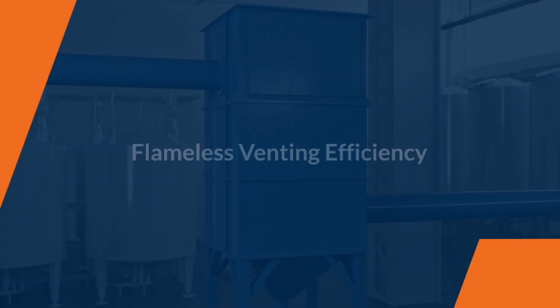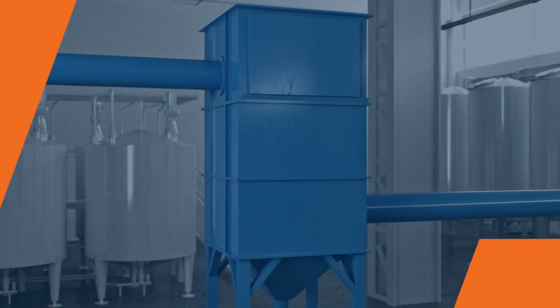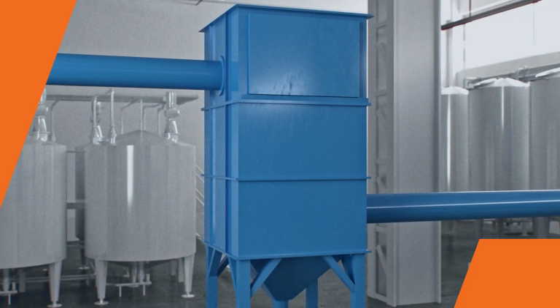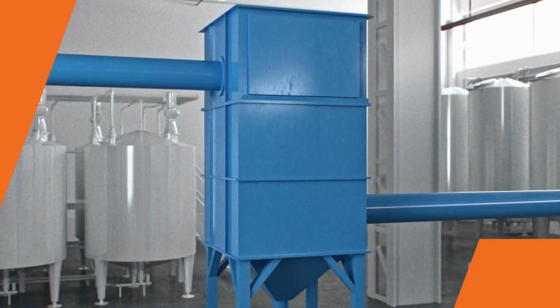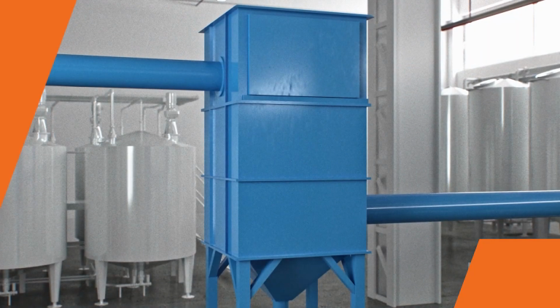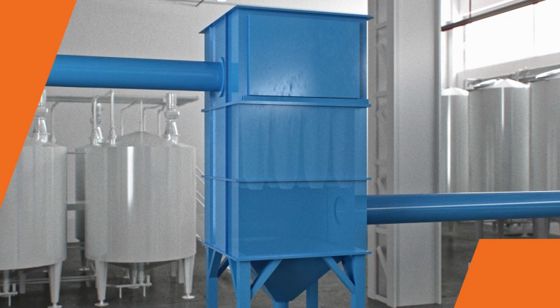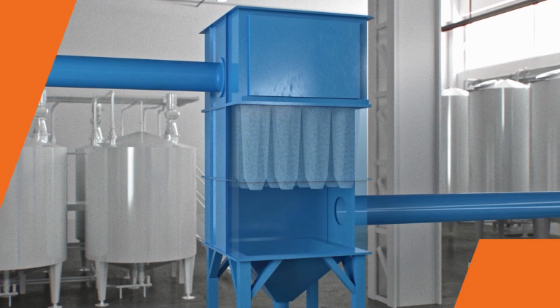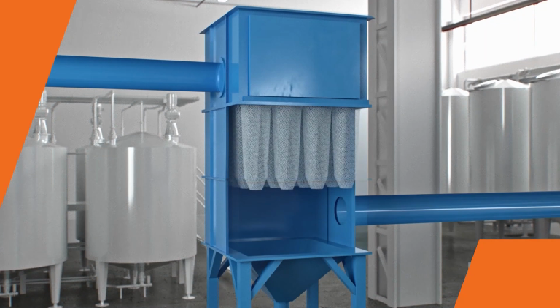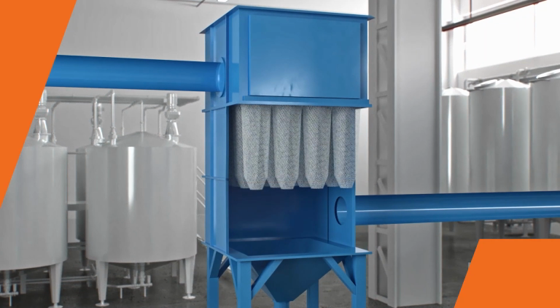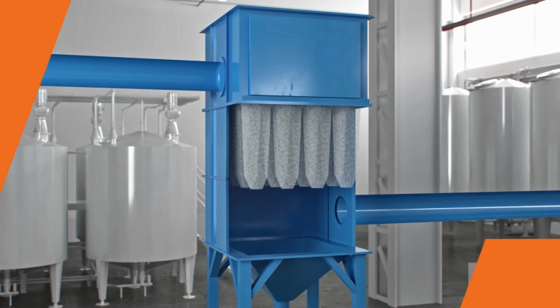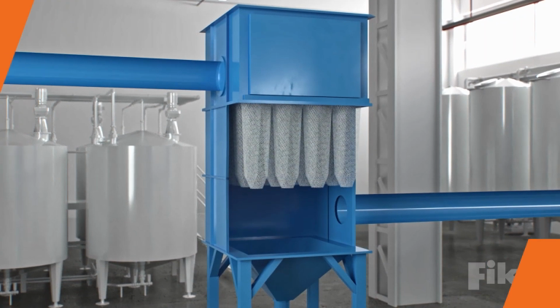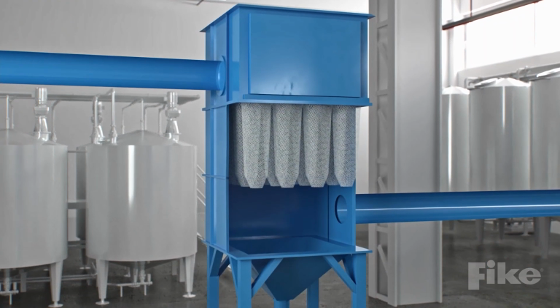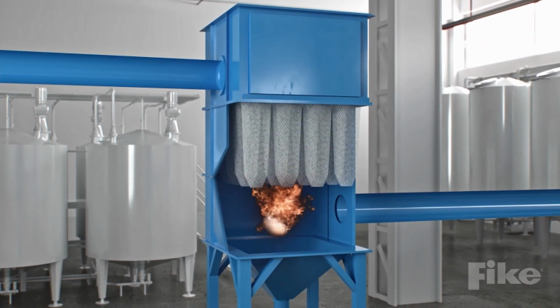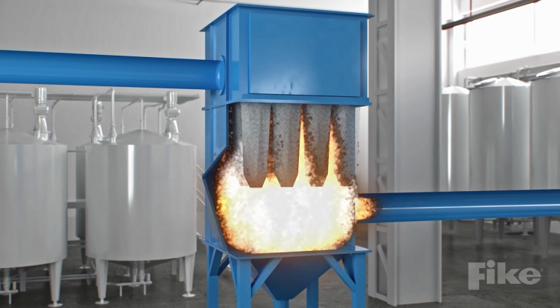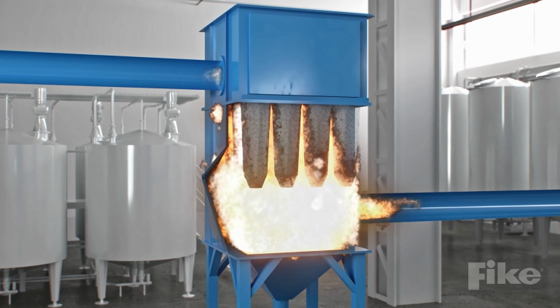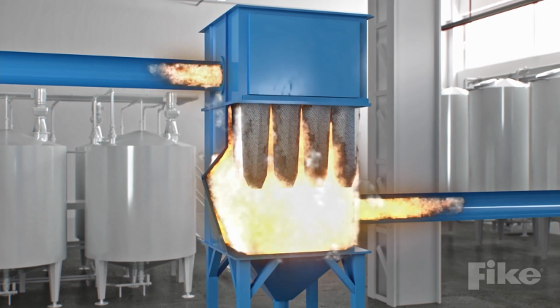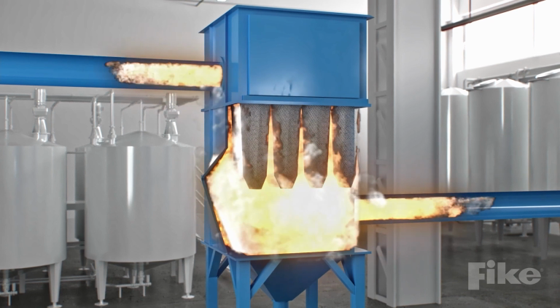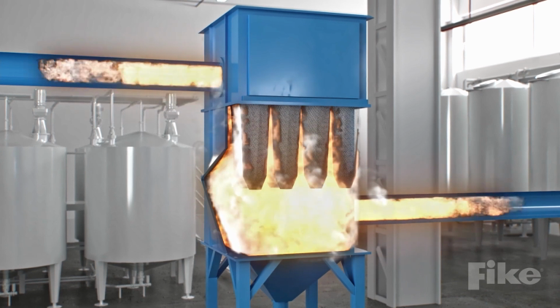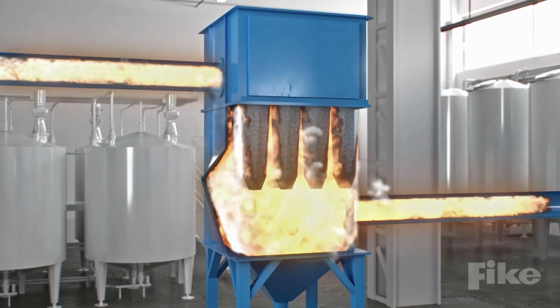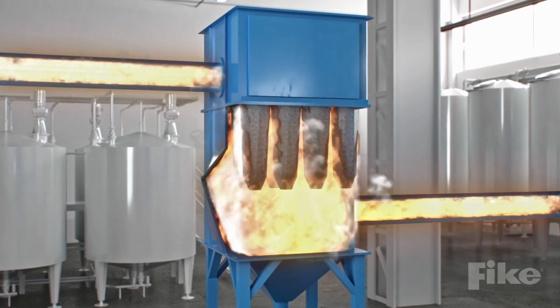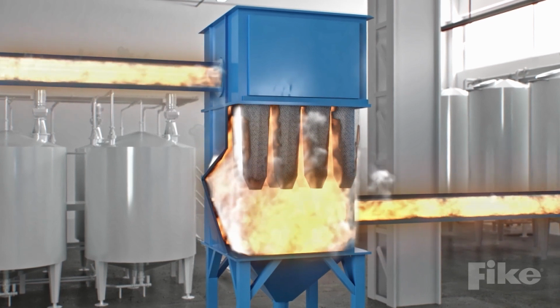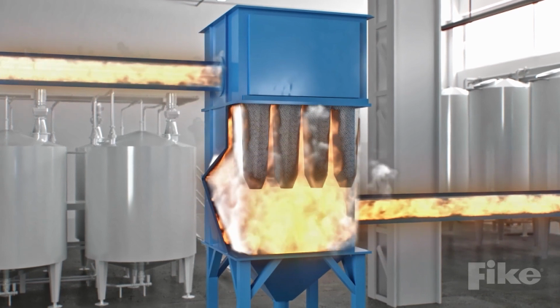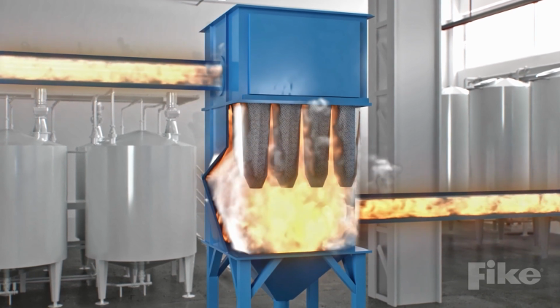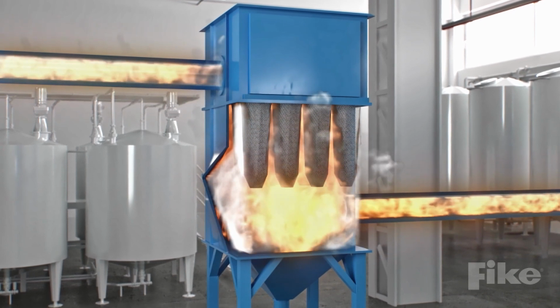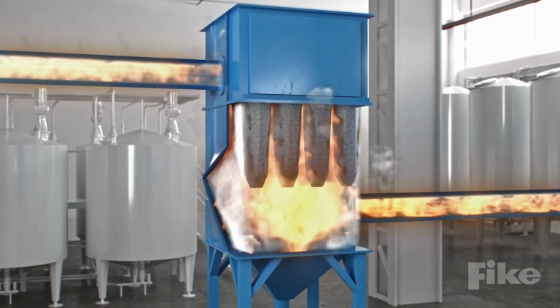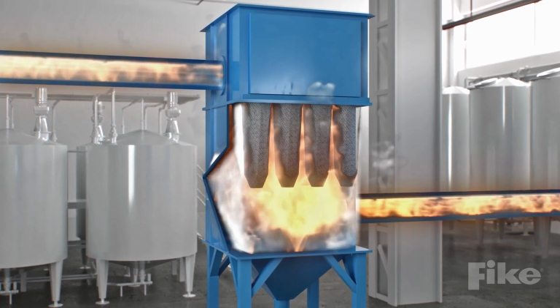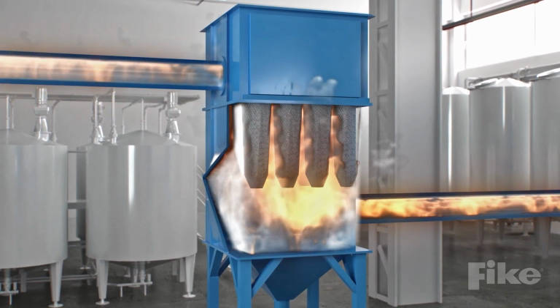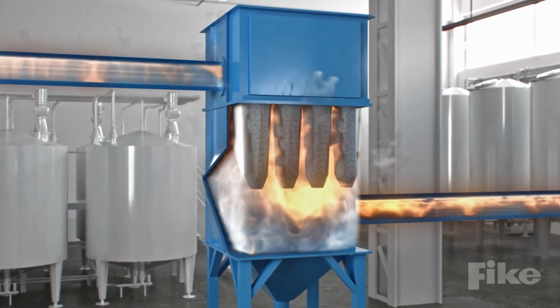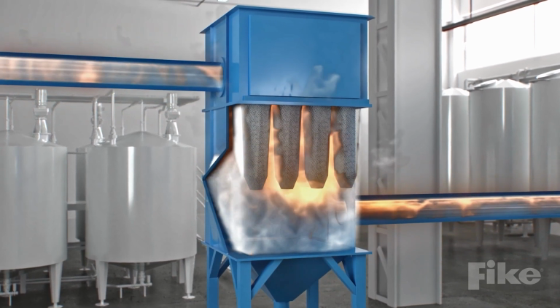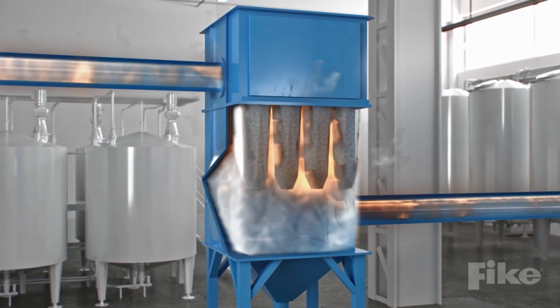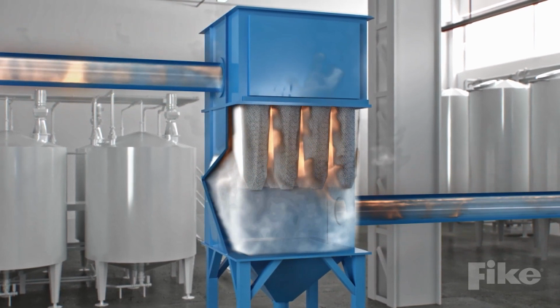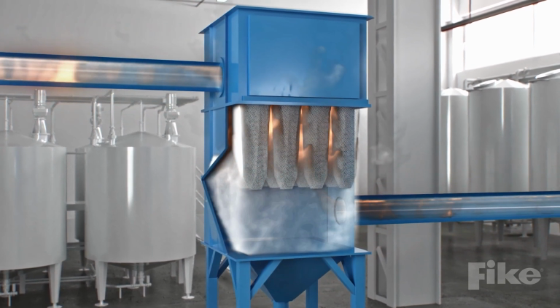When an ignition source meets a combustible dust cloud within an enclosed space, a devastating explosion may occur.